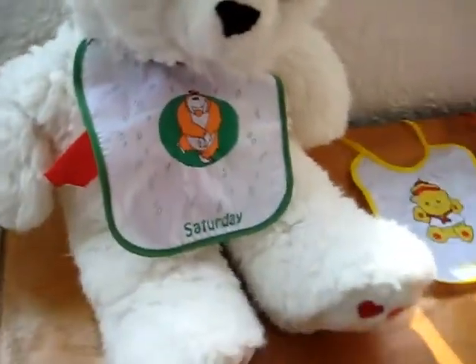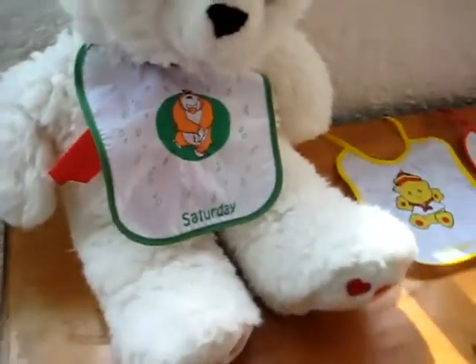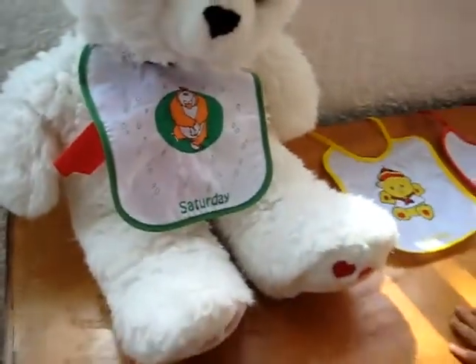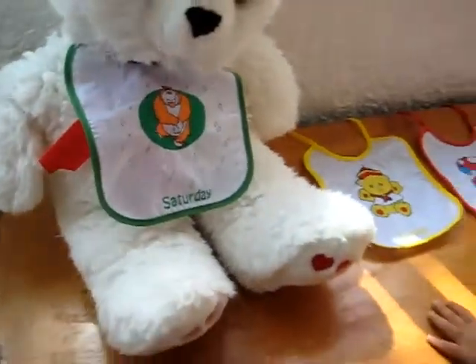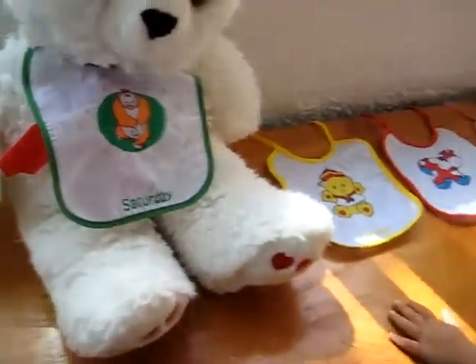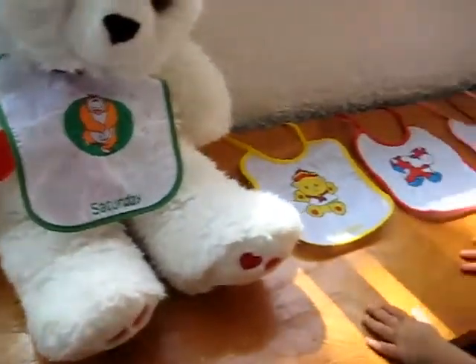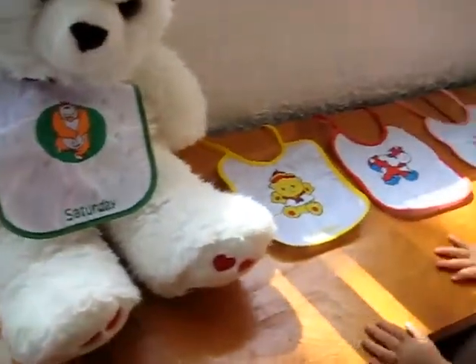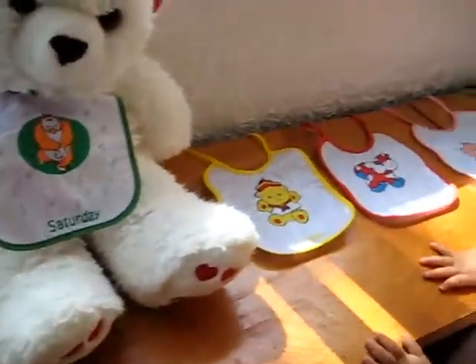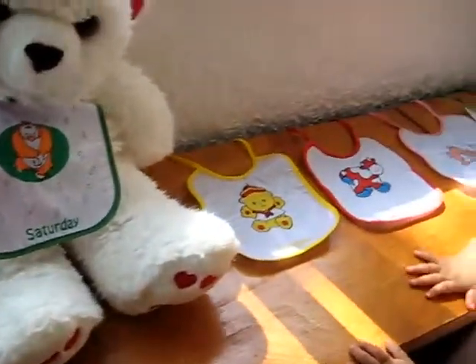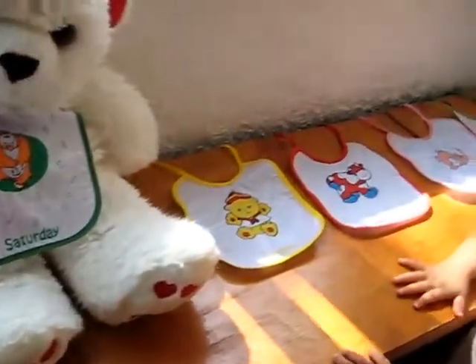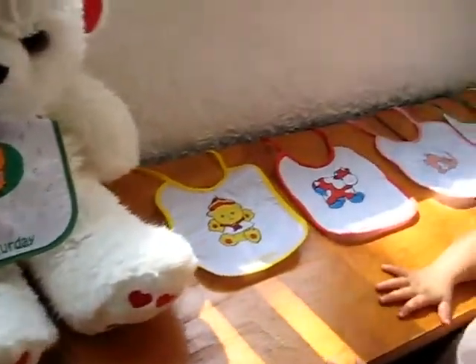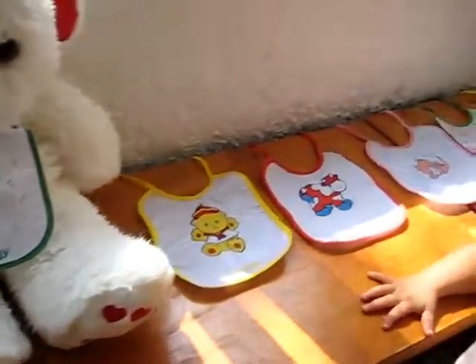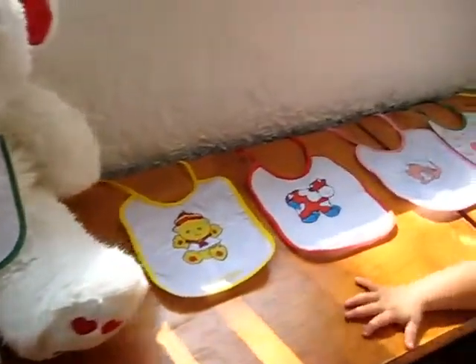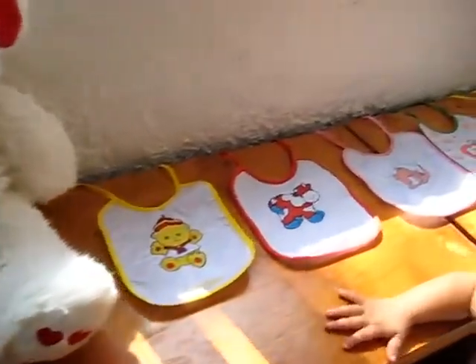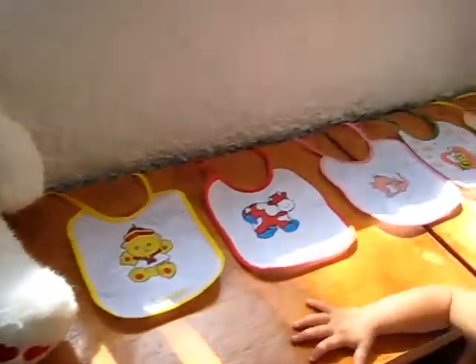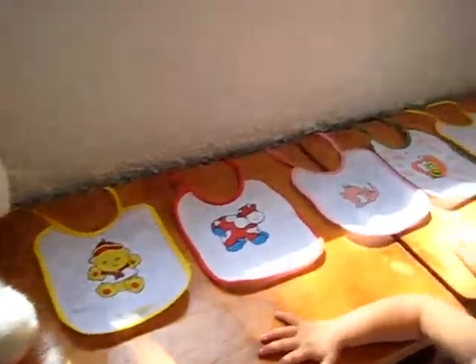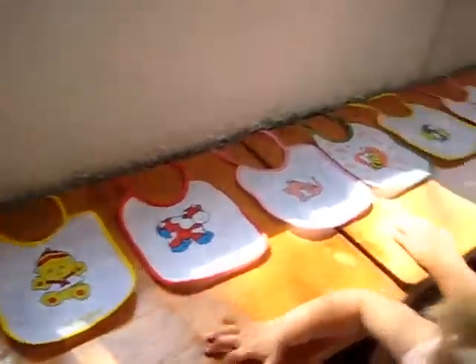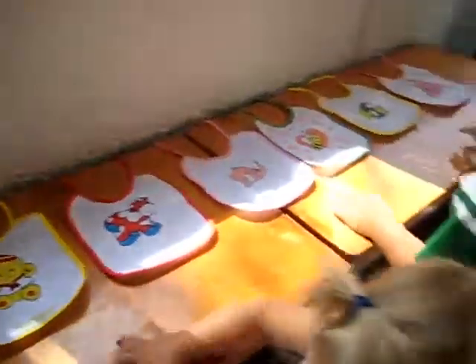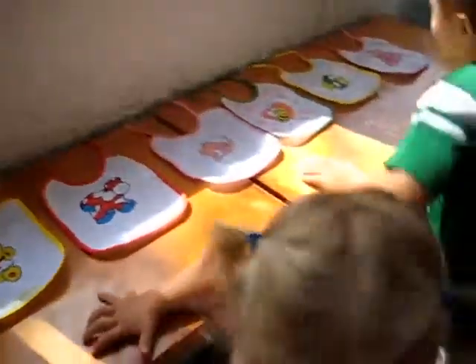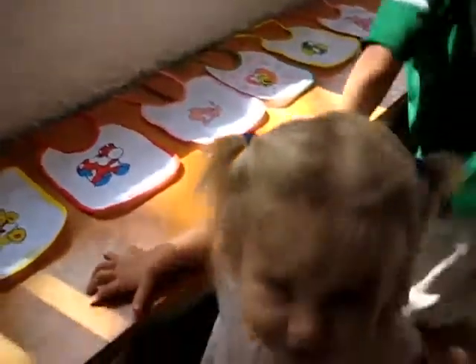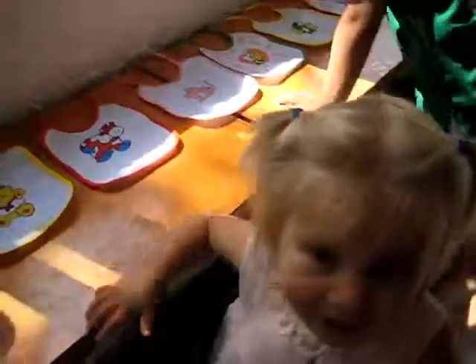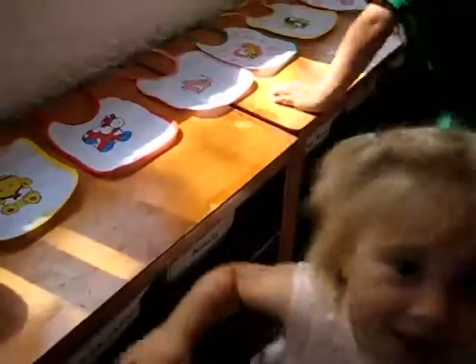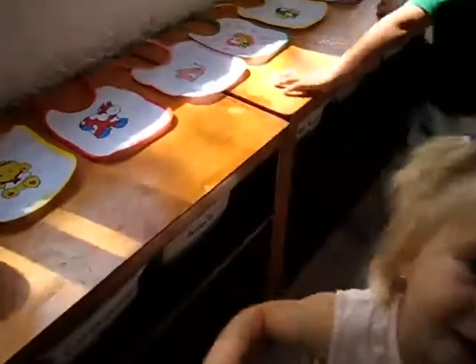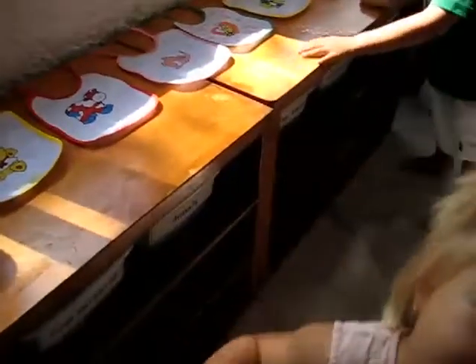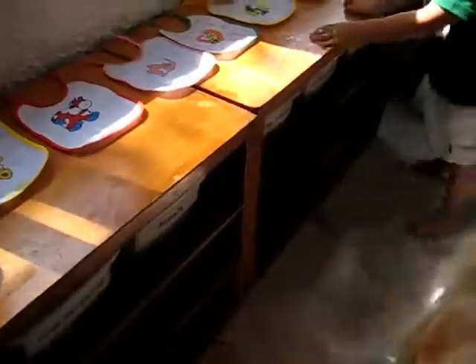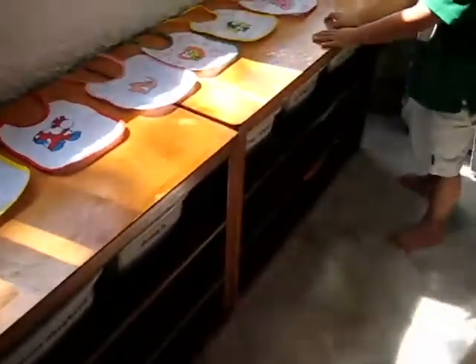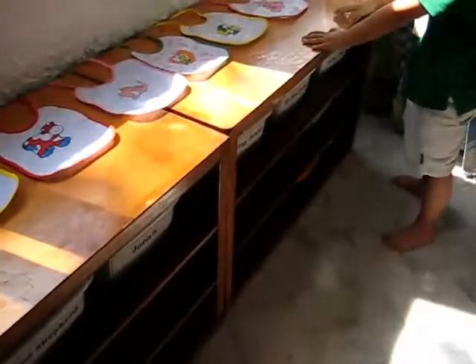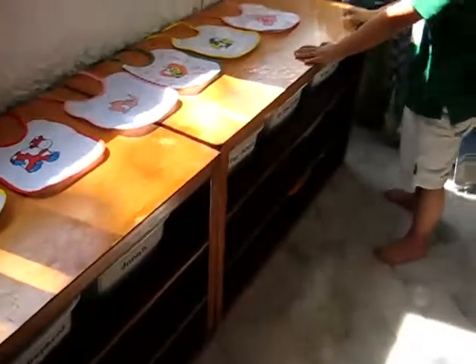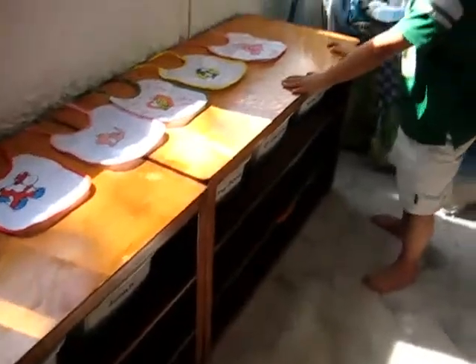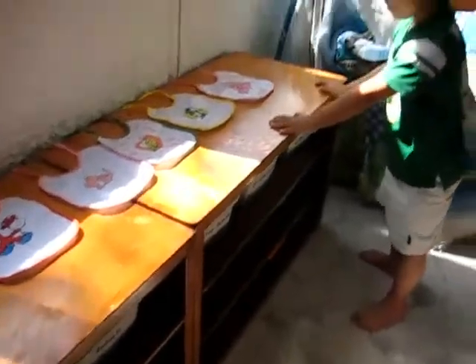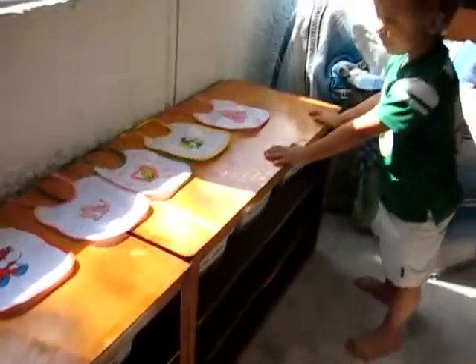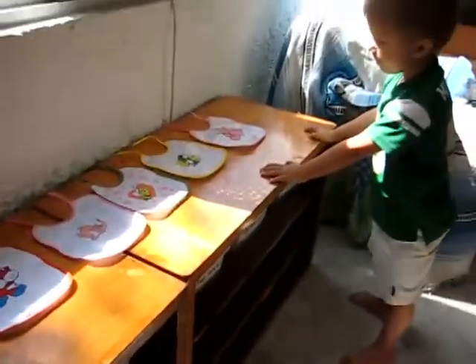So this helps us learn and review our days of the week, is that right?